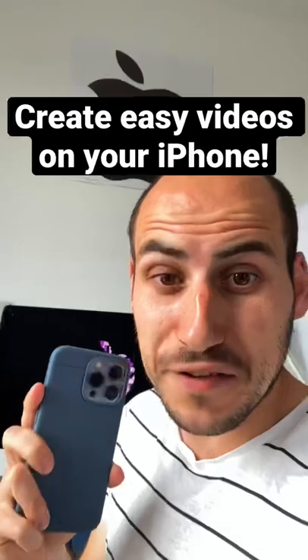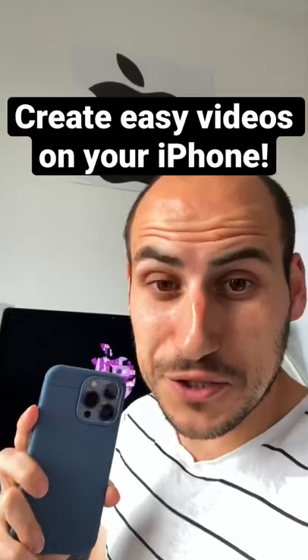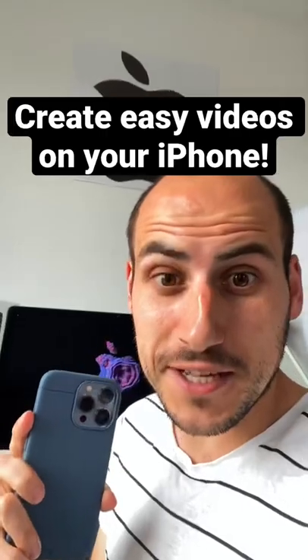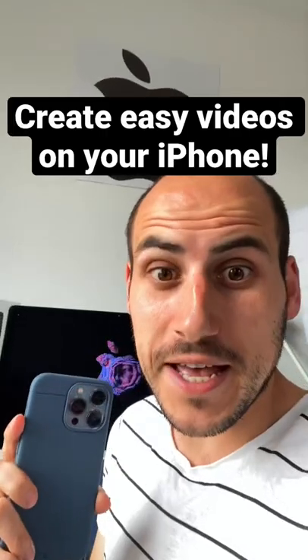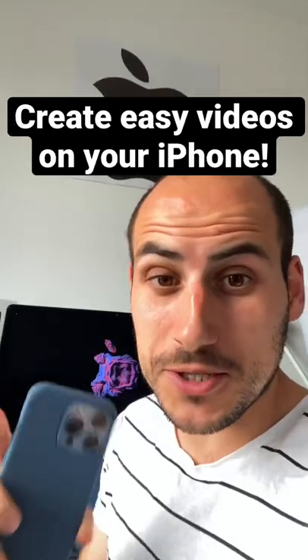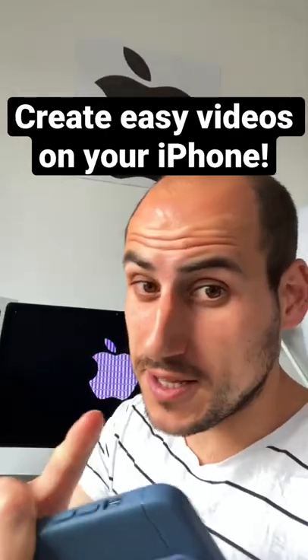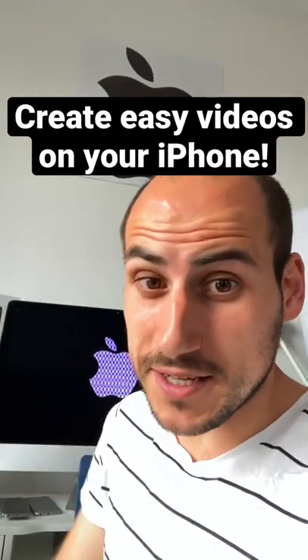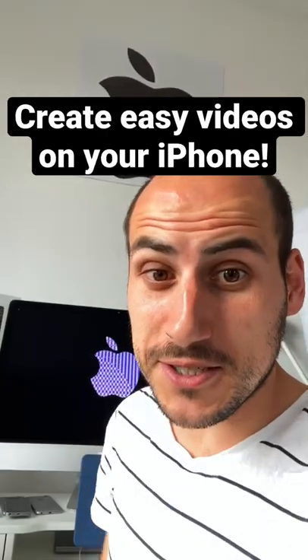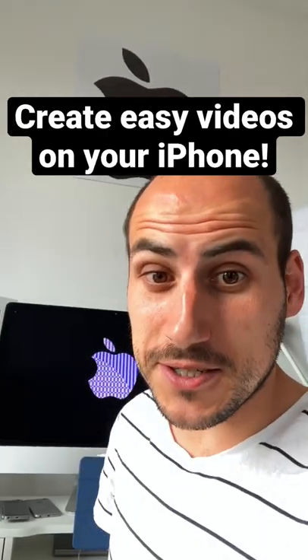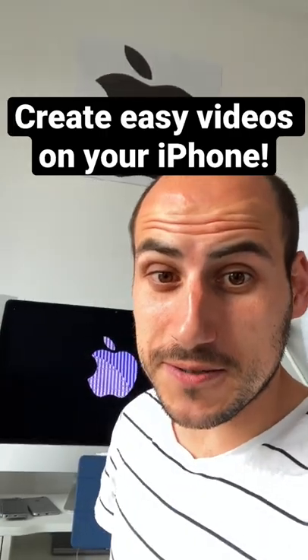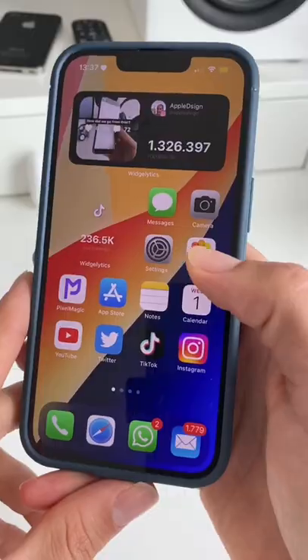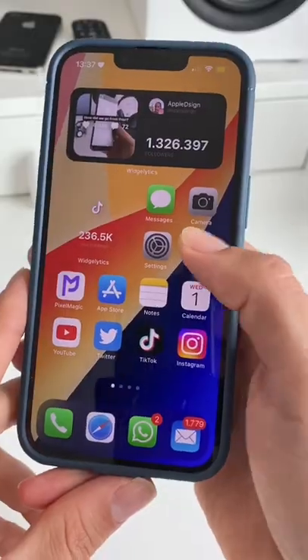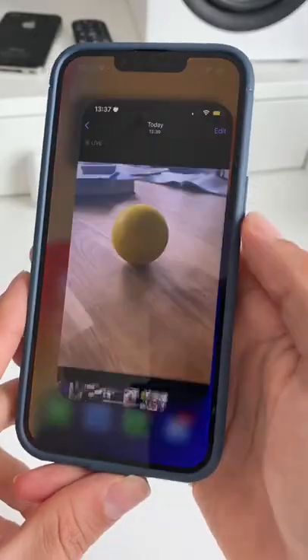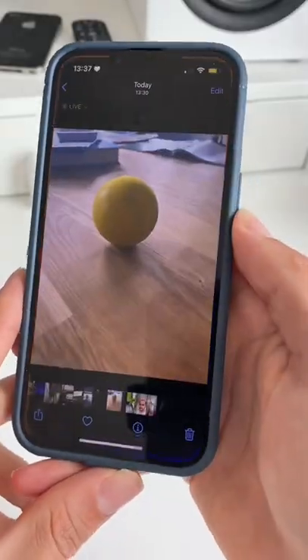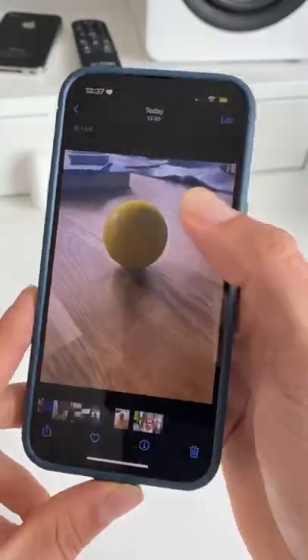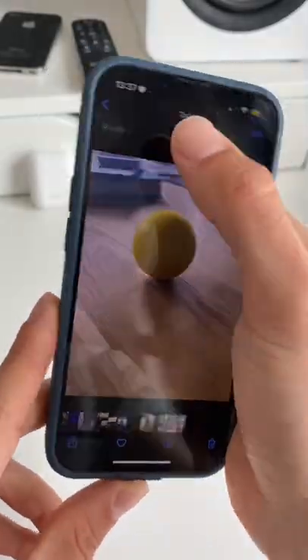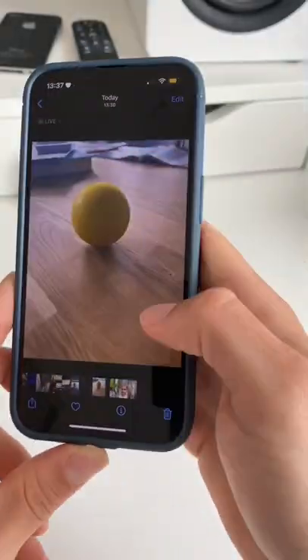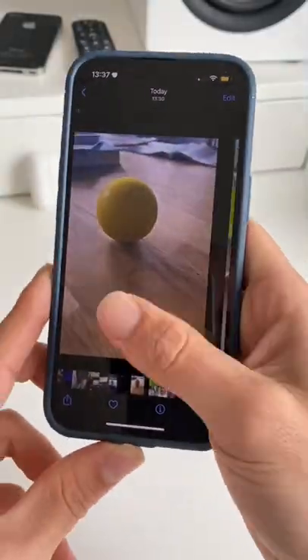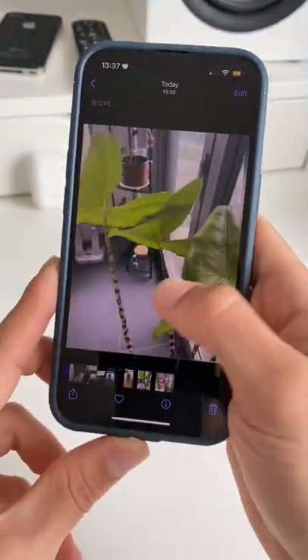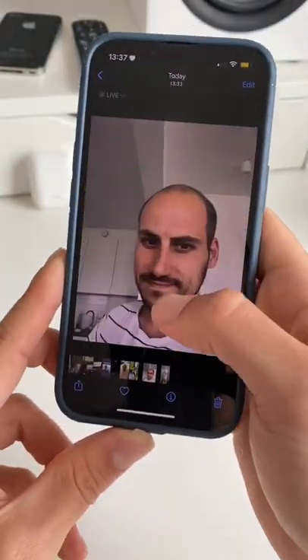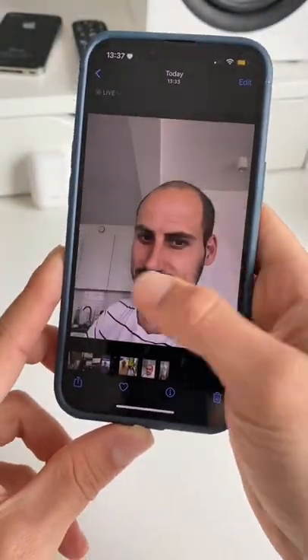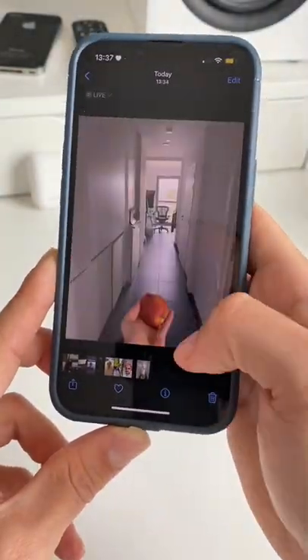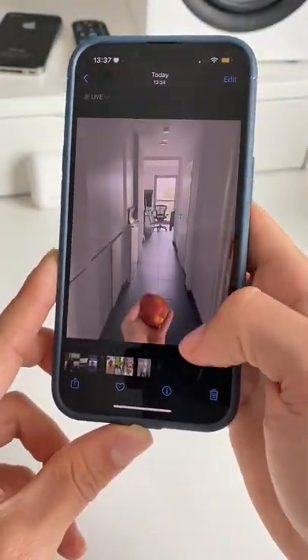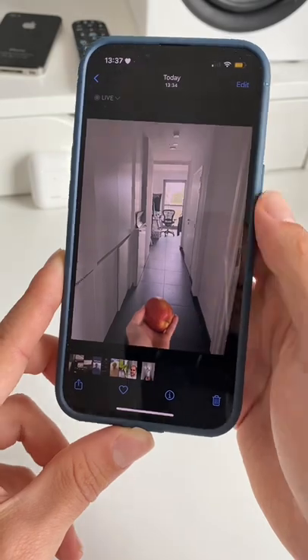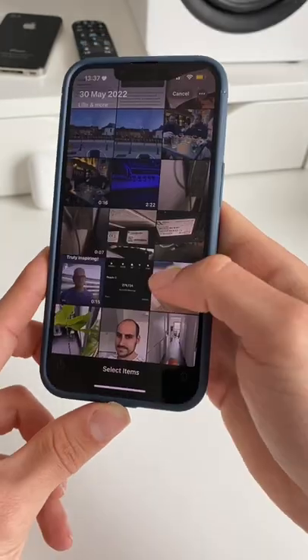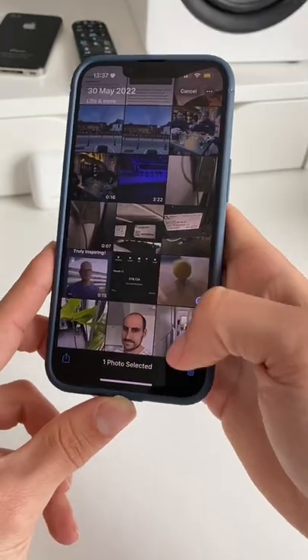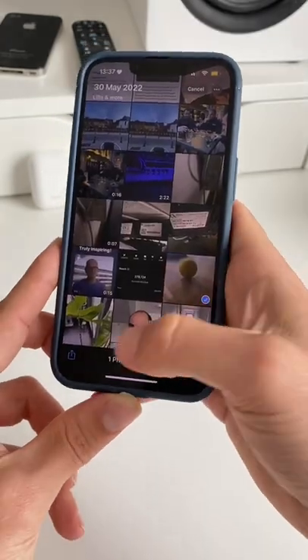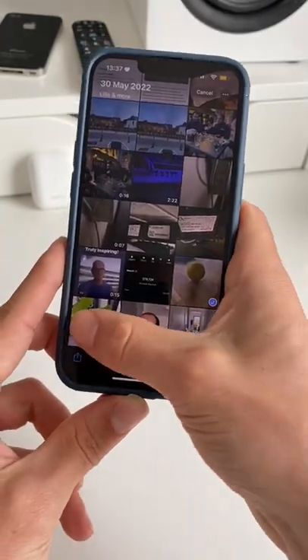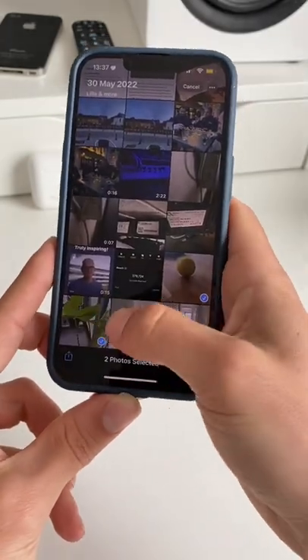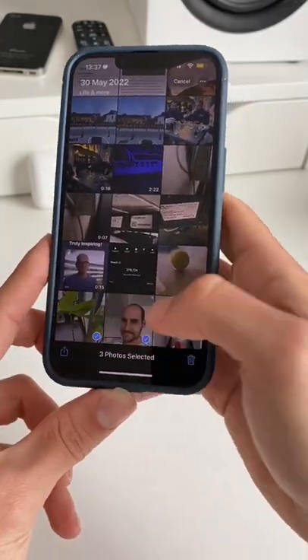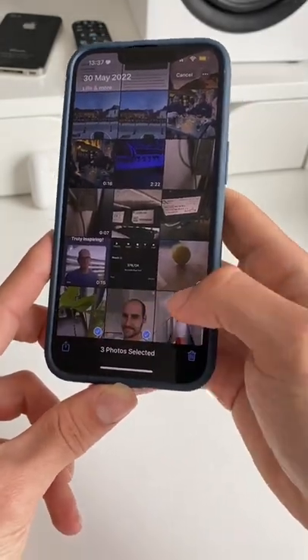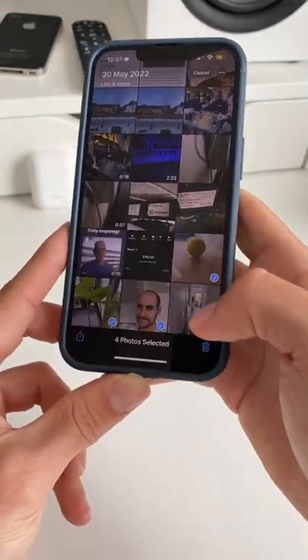iPhone trick I absolutely think you should know. Start off by going to your Photos and make sure to select several of your preferred Live Photos.